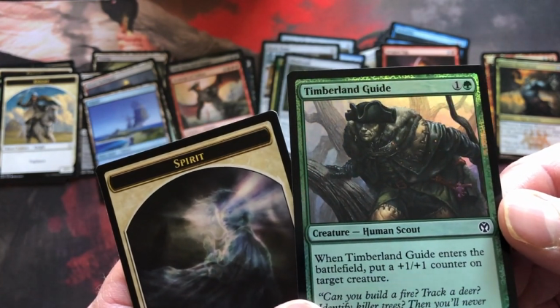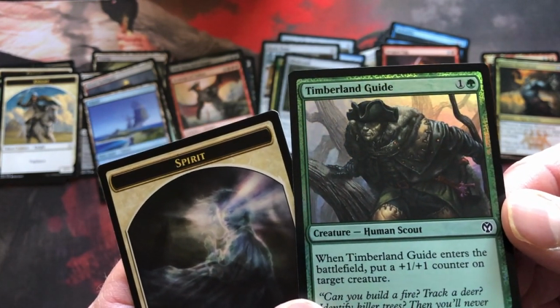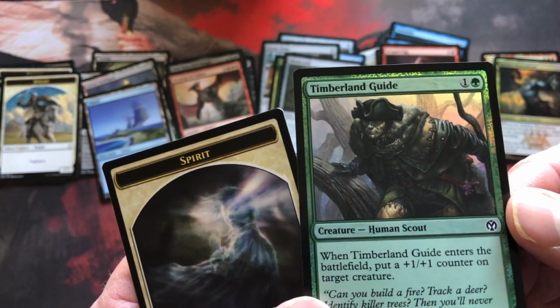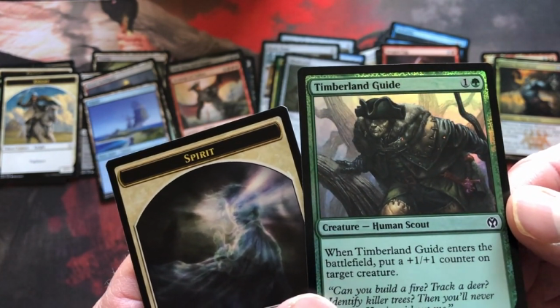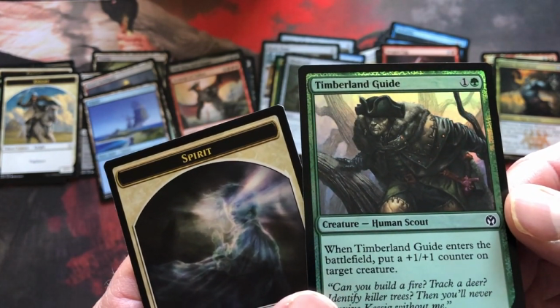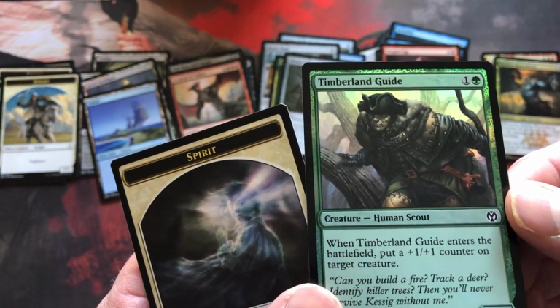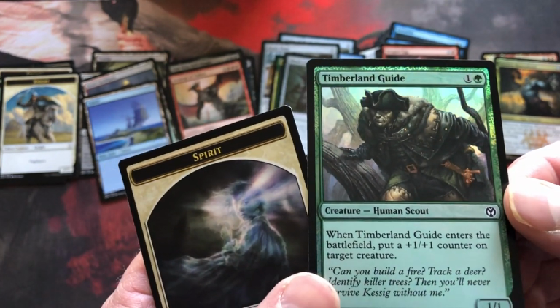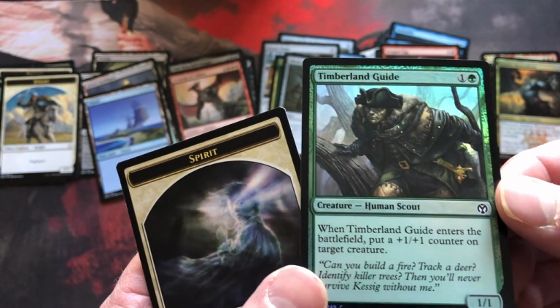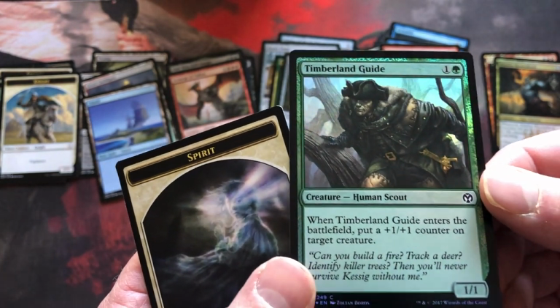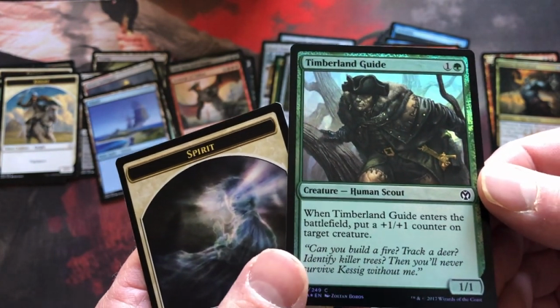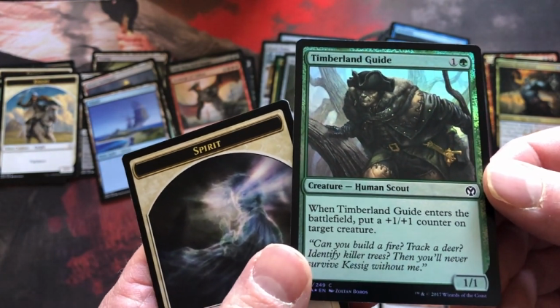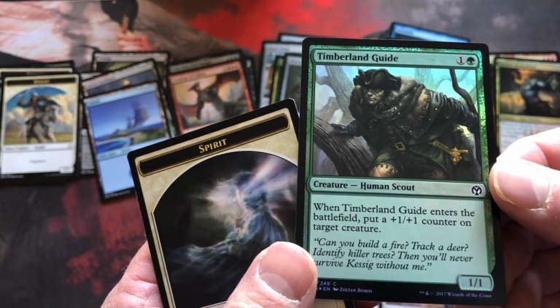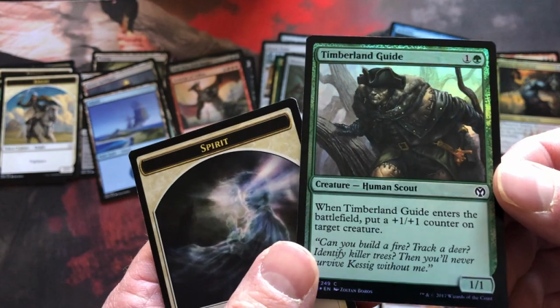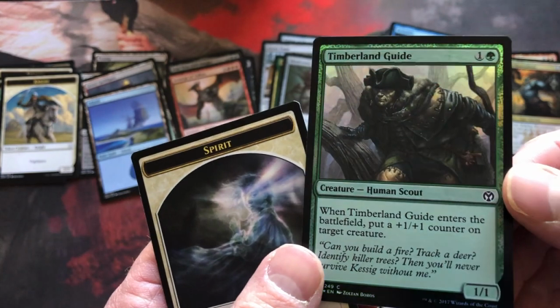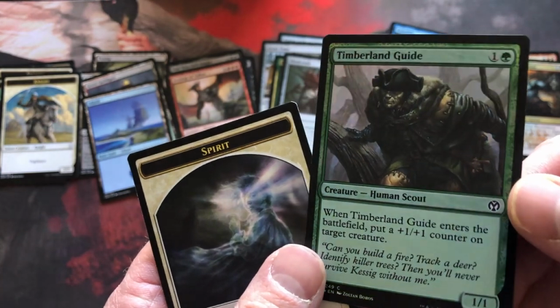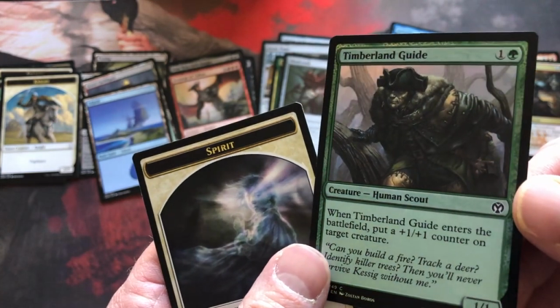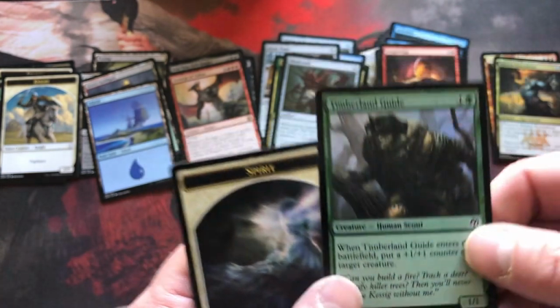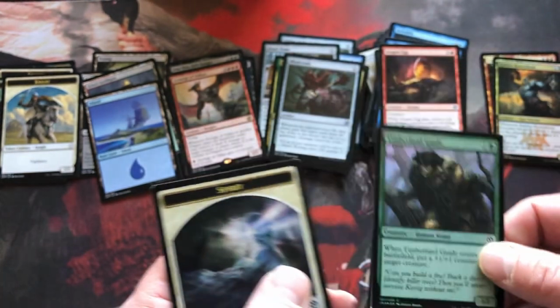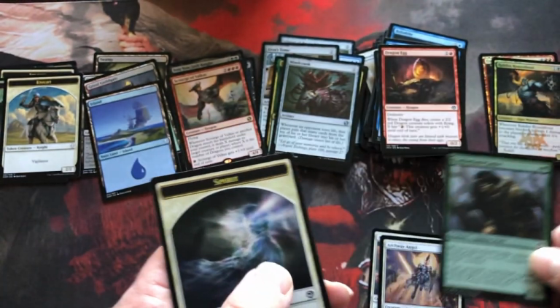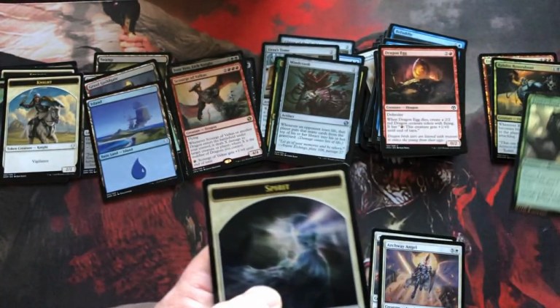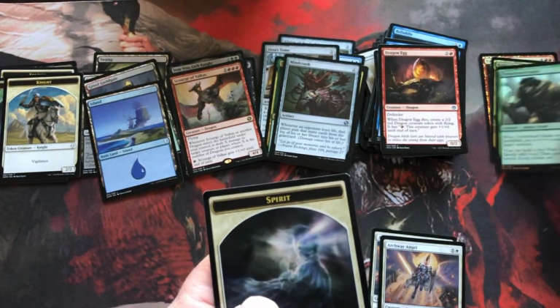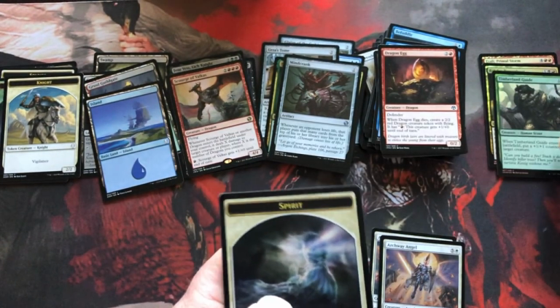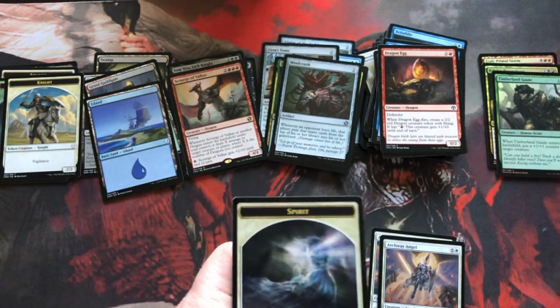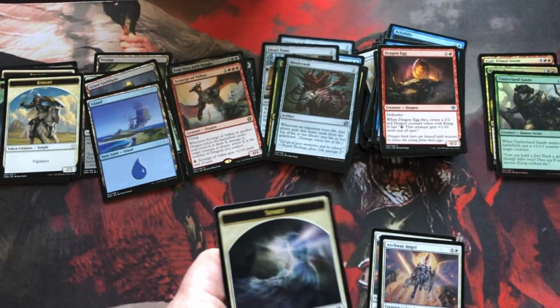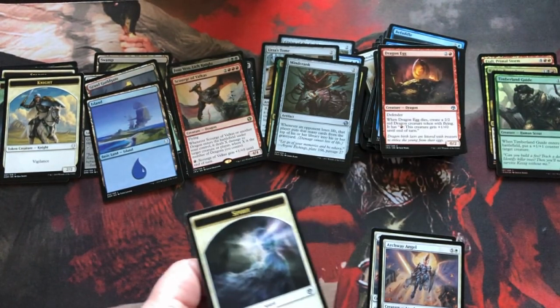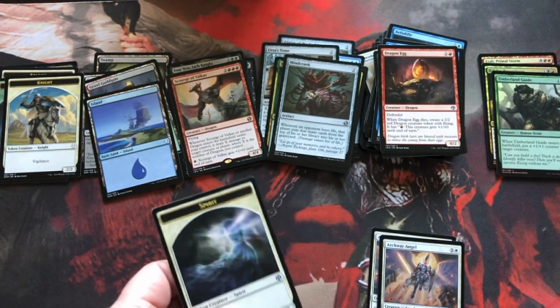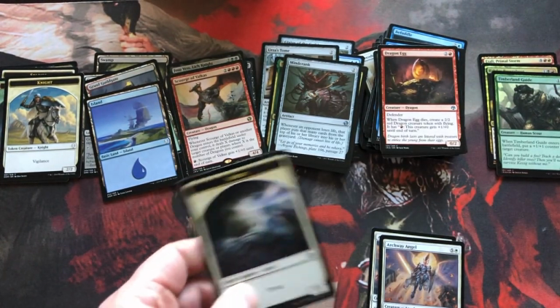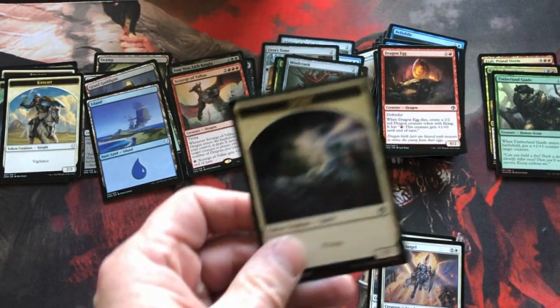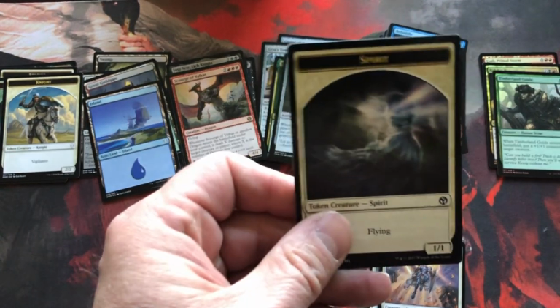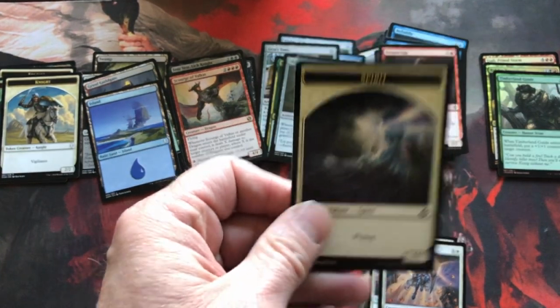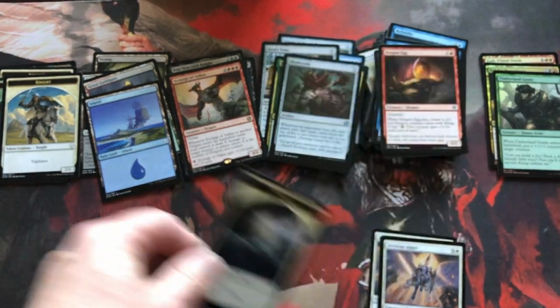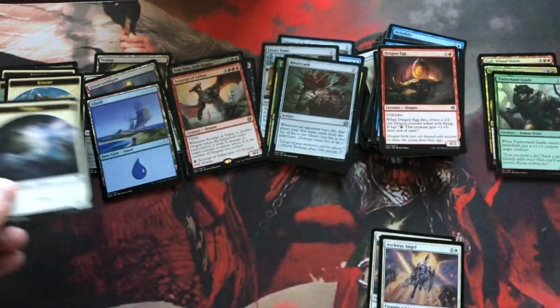The foil uncommon is Timberland Guide, a Scout. Spirit token.